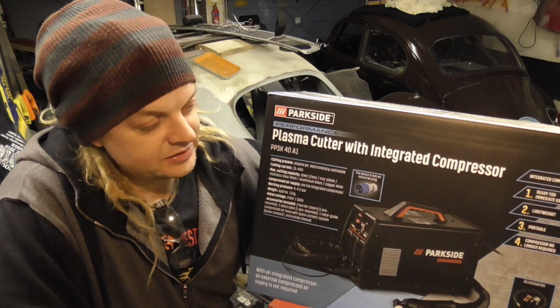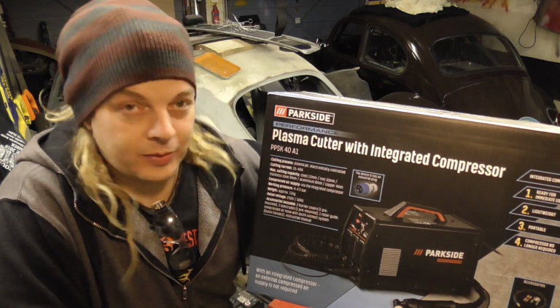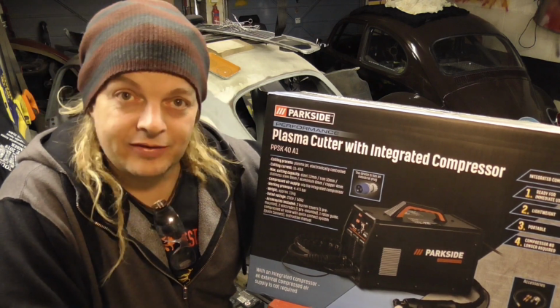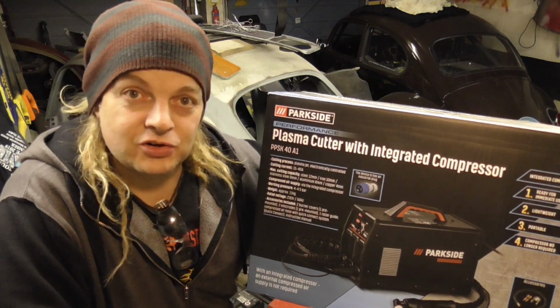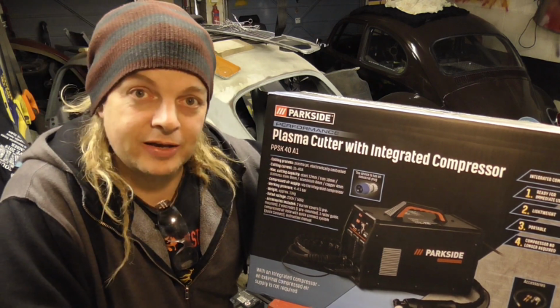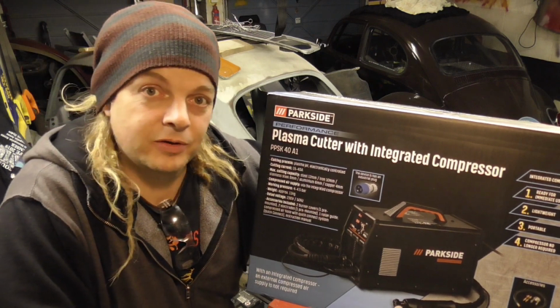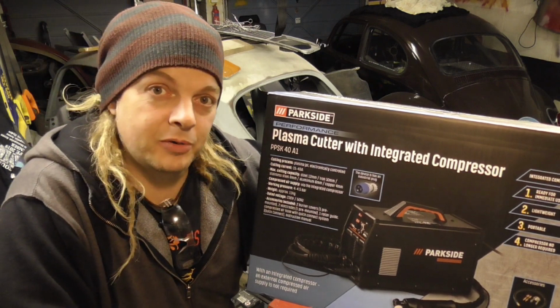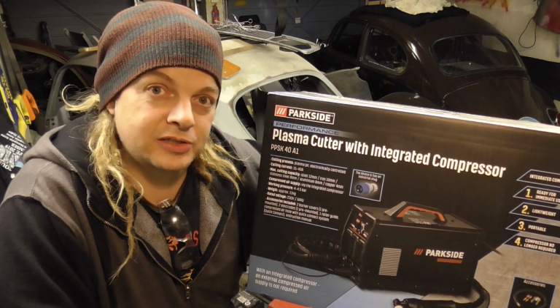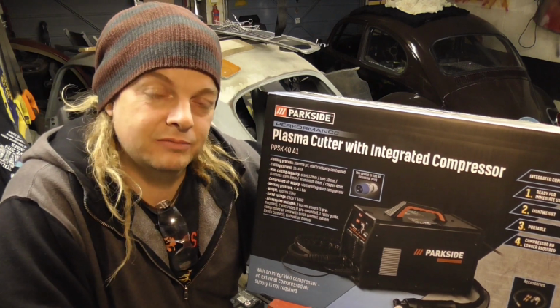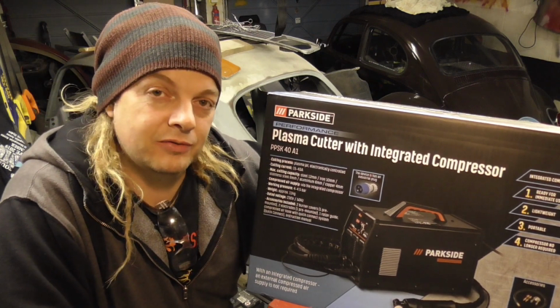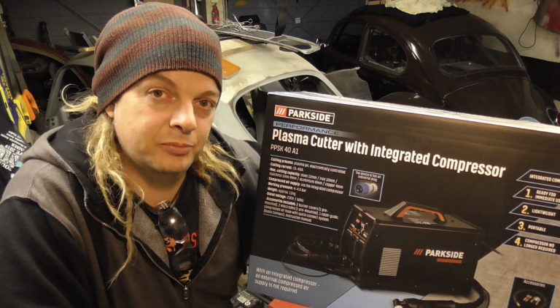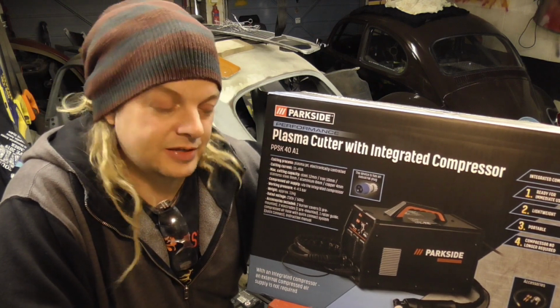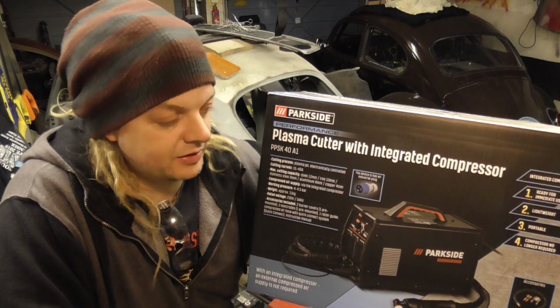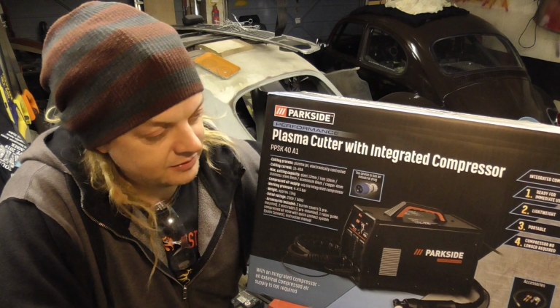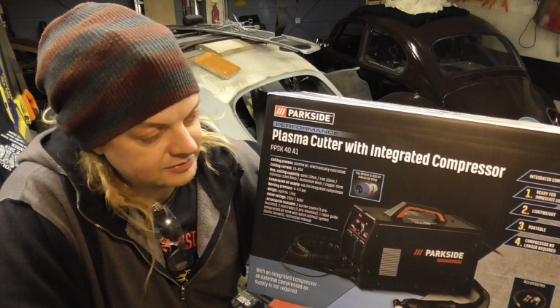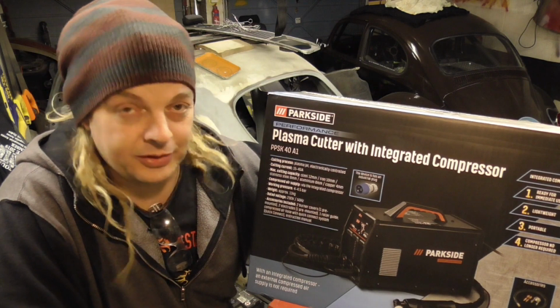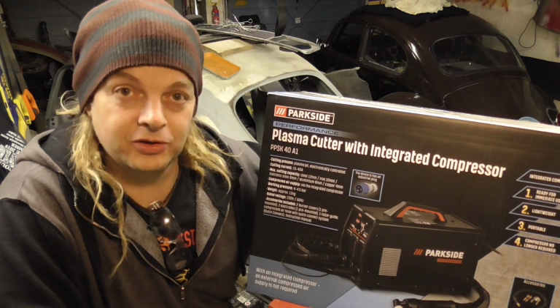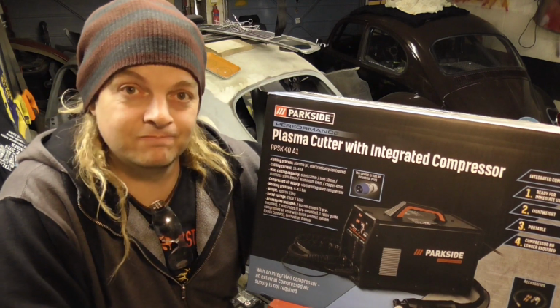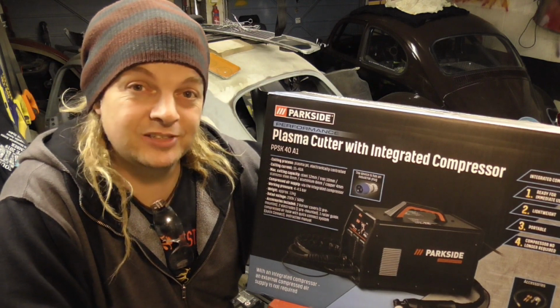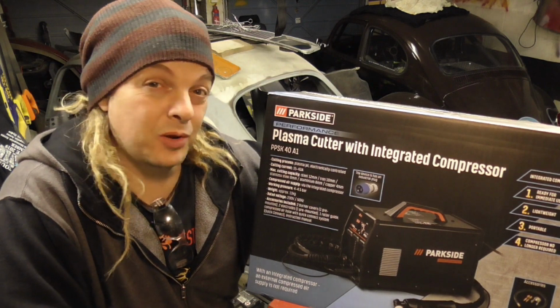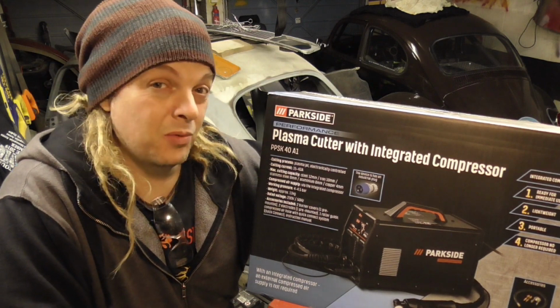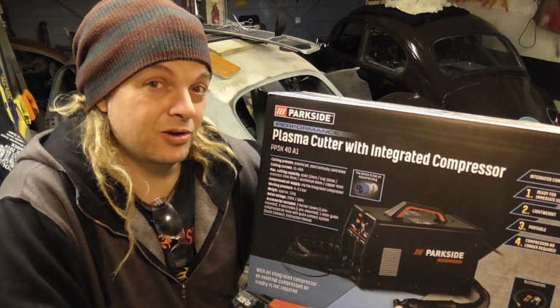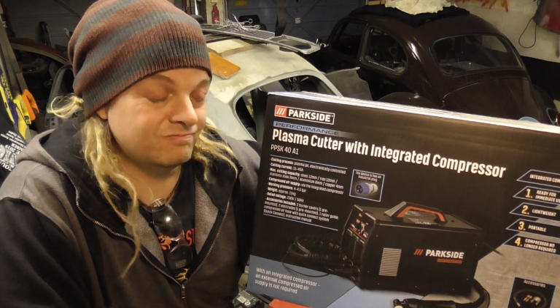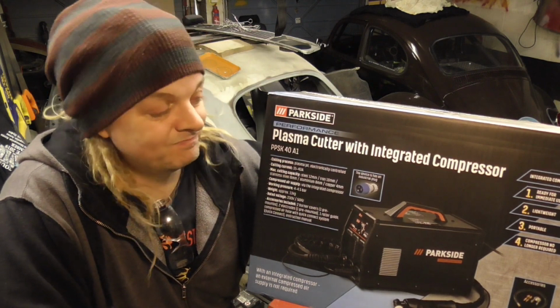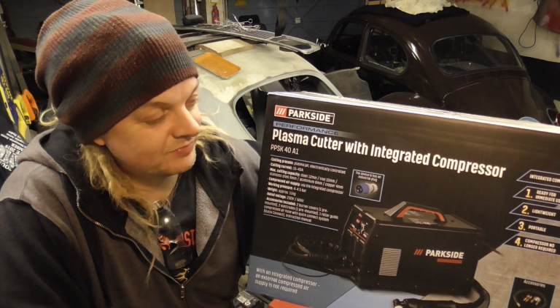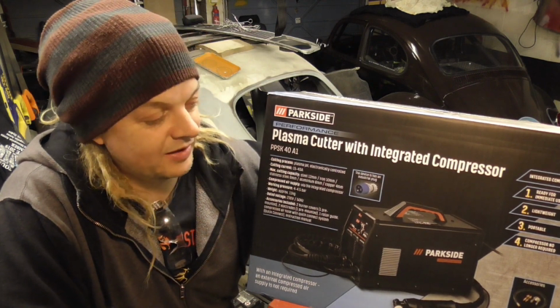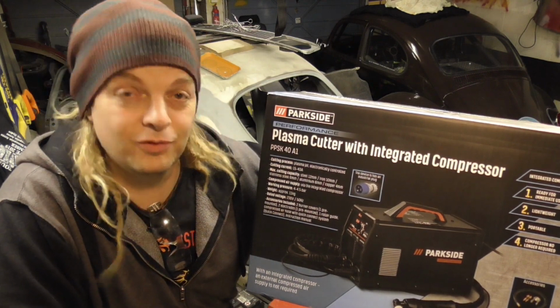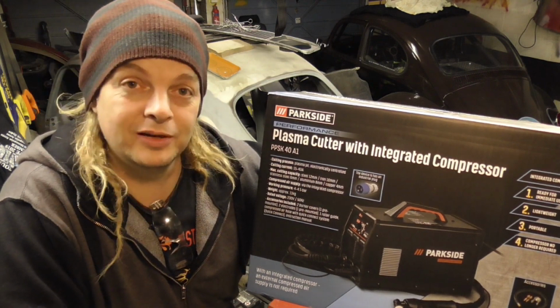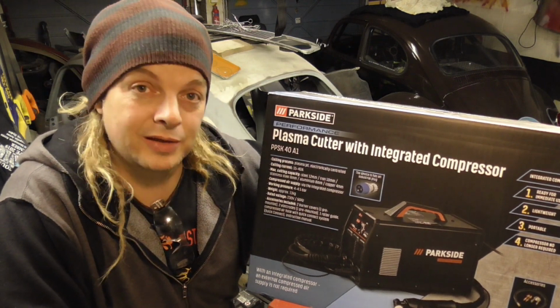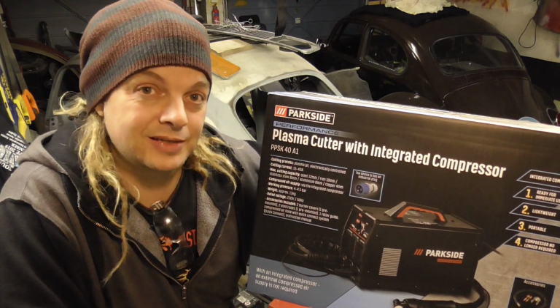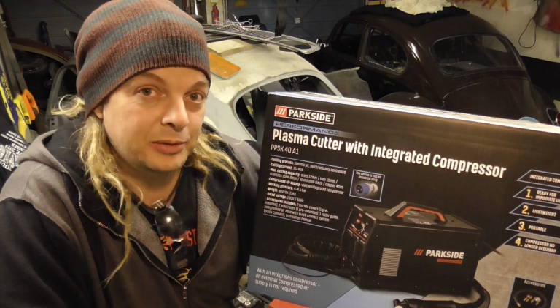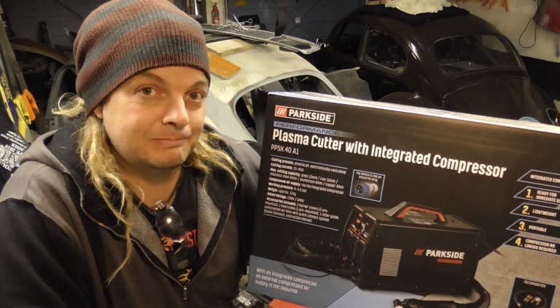So we're going to give it a try — we'll unbox it, have a look, put it together, see what it'll cut, see what it won't cut, and hopefully we'll get to keep it.